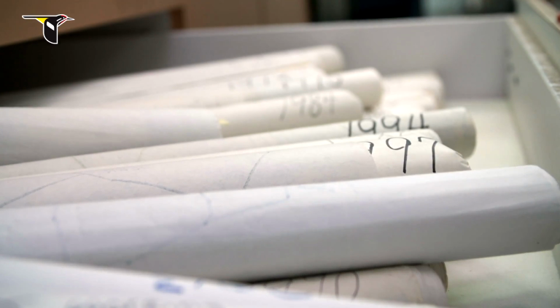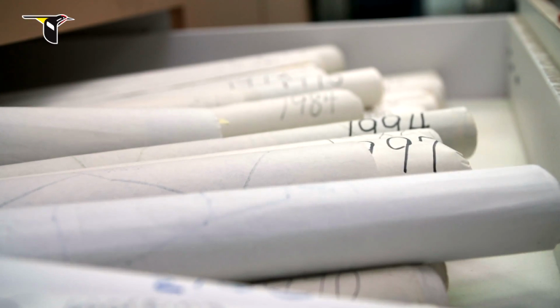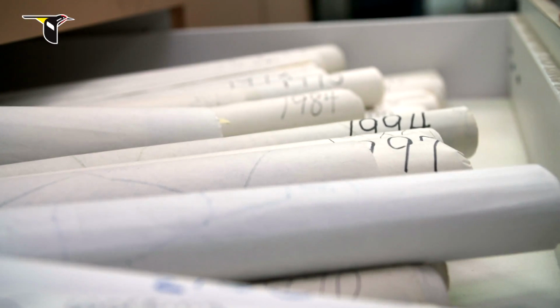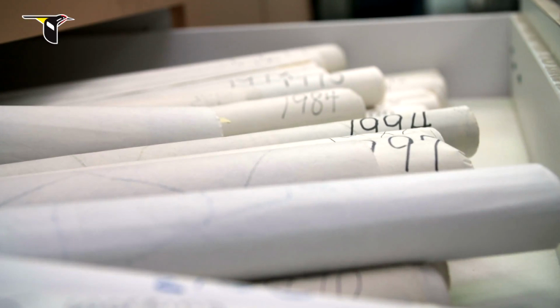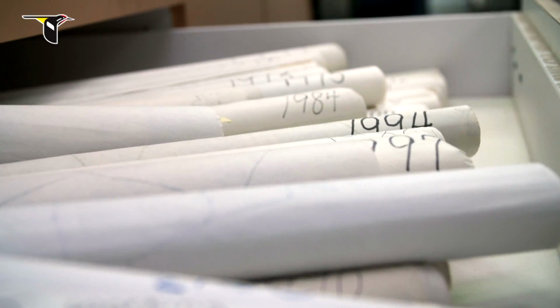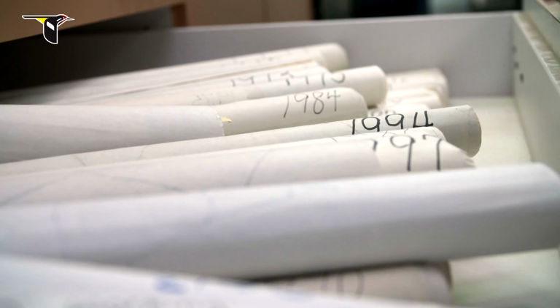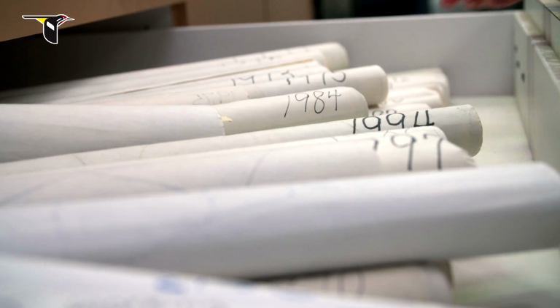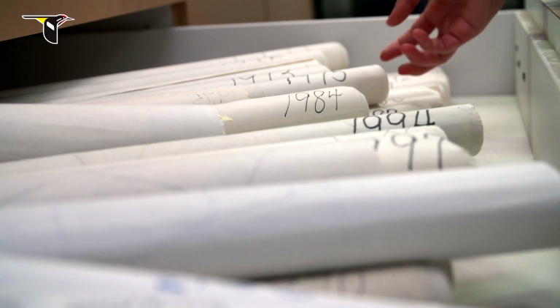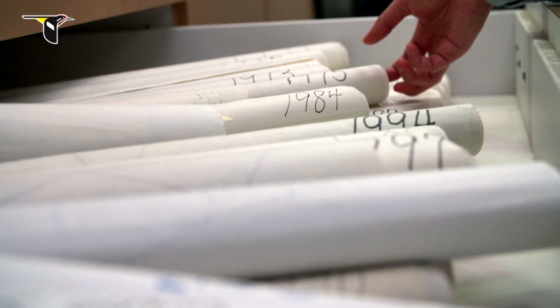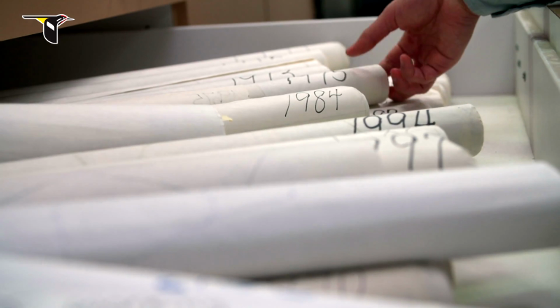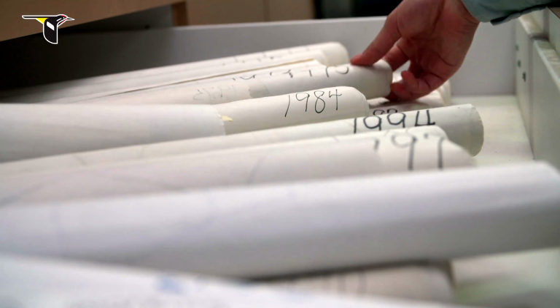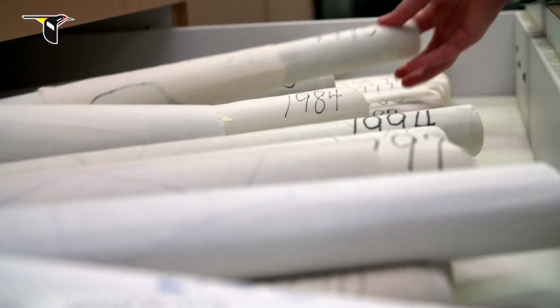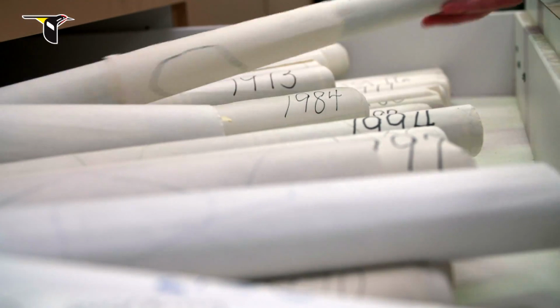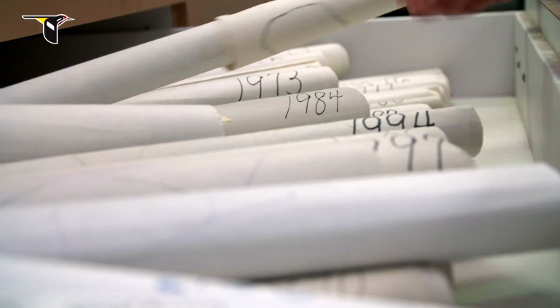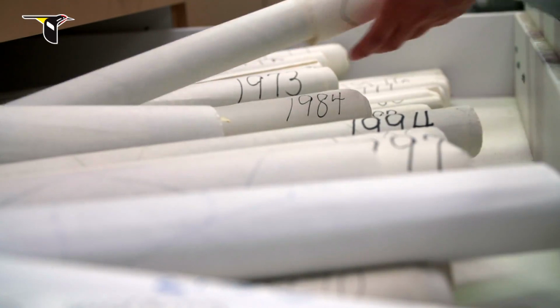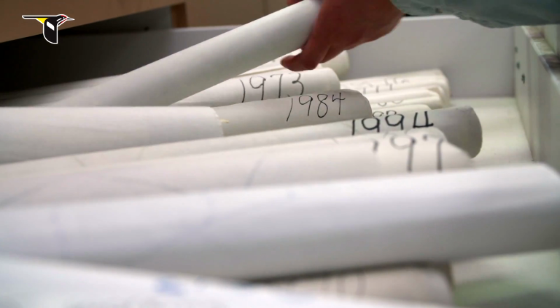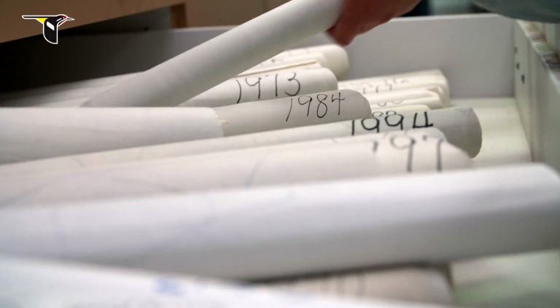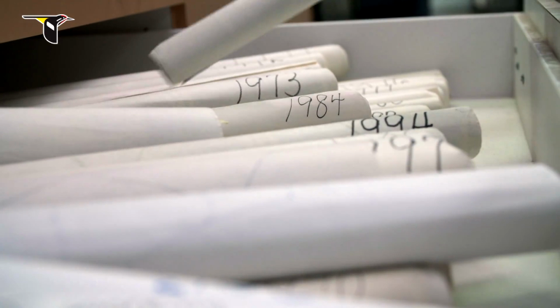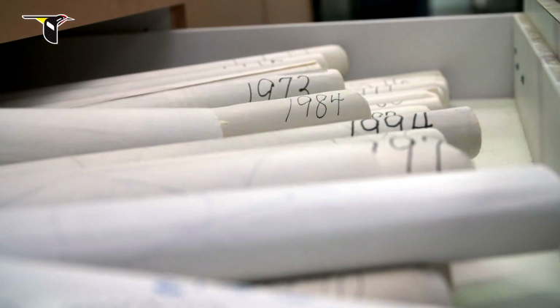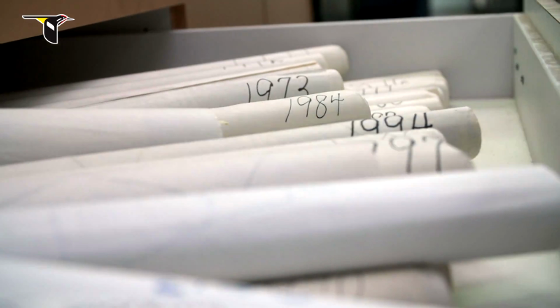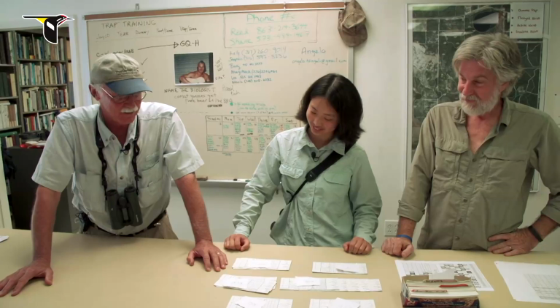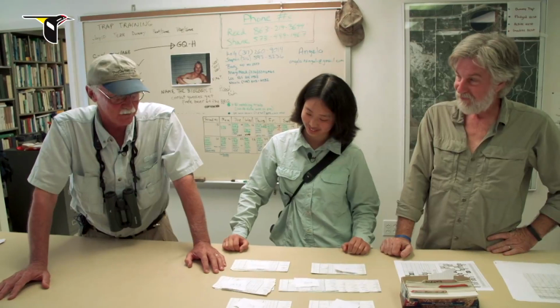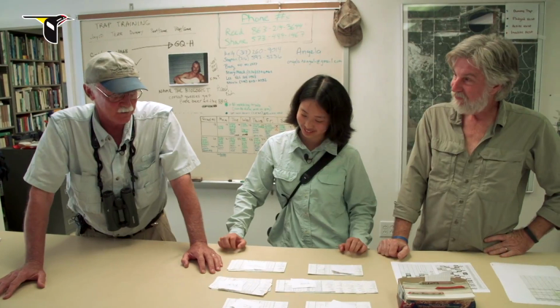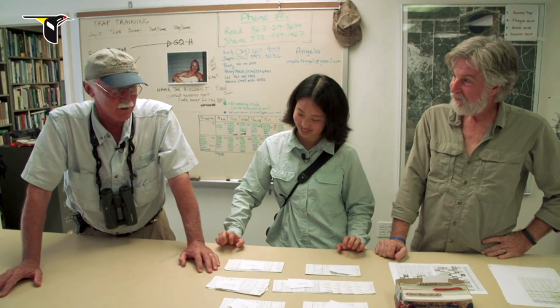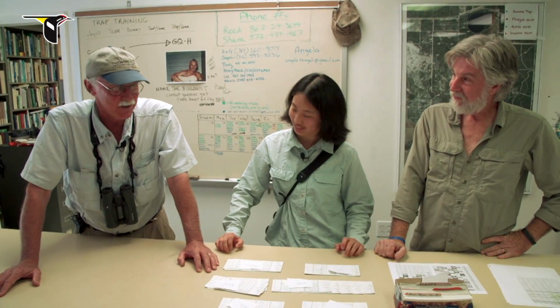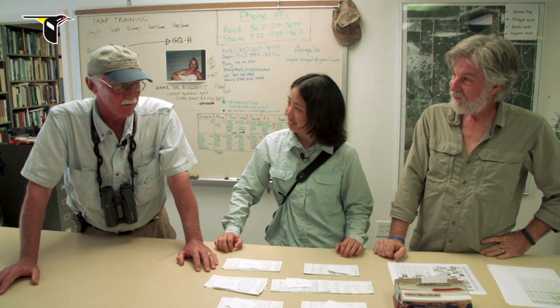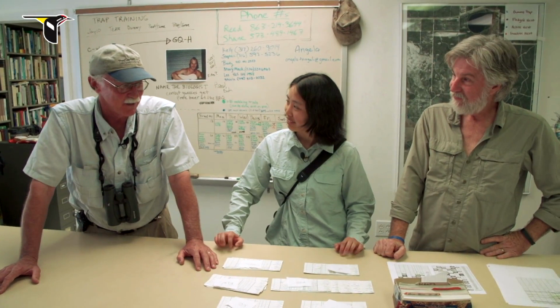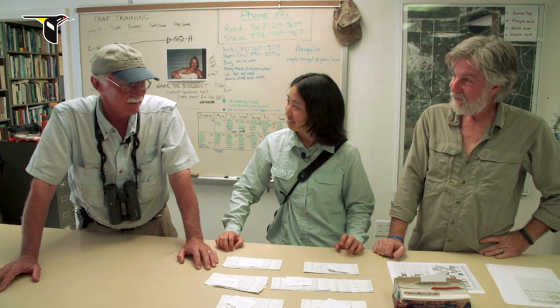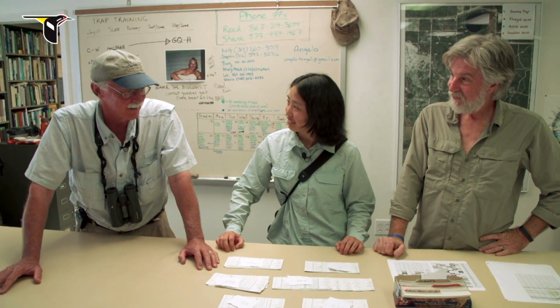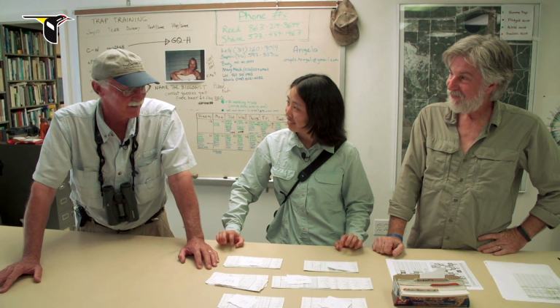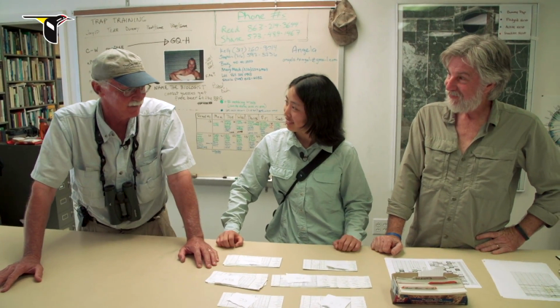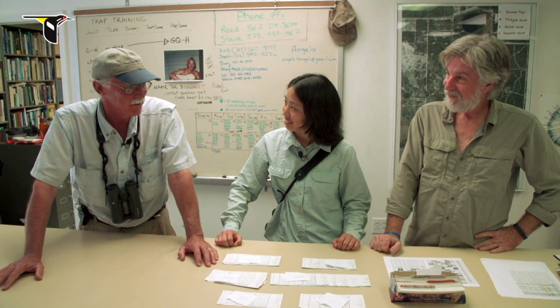Did you ever think that we would be sequencing the bird's genome? No — I didn't know what the word genome meant in 1972.